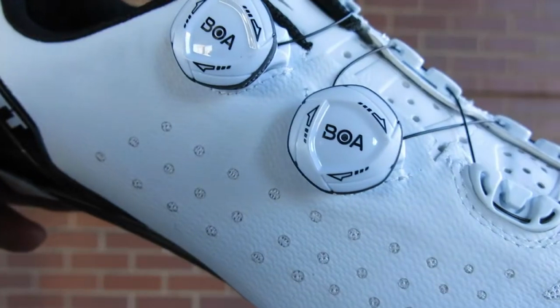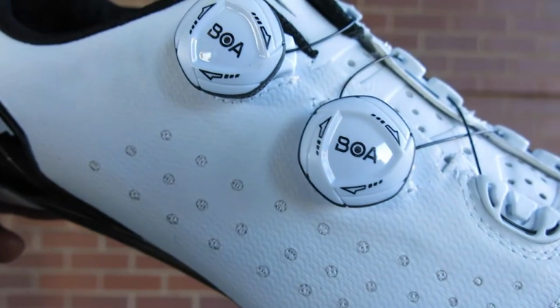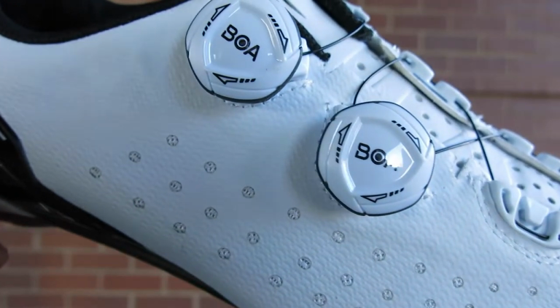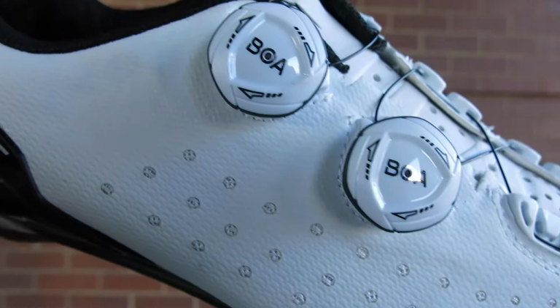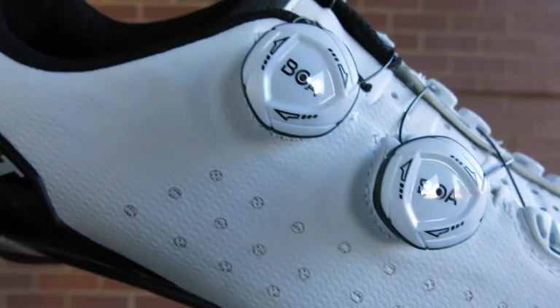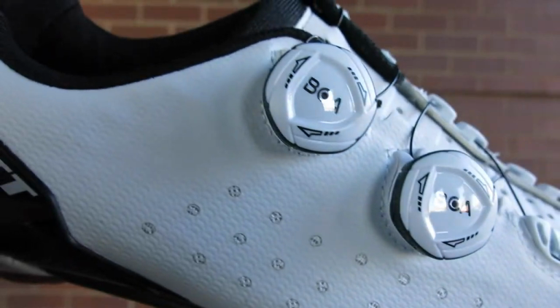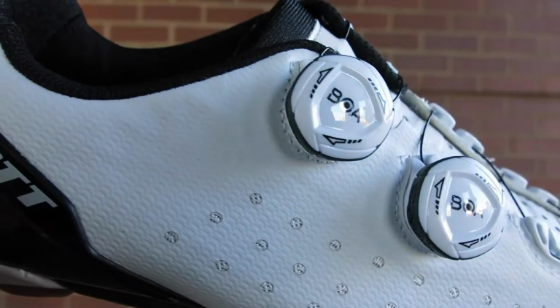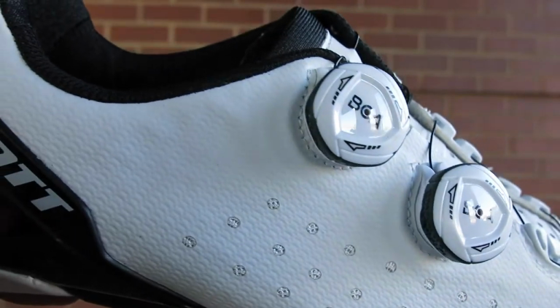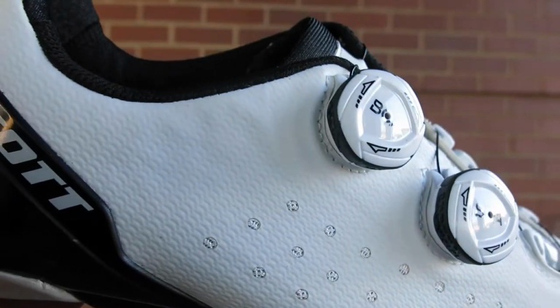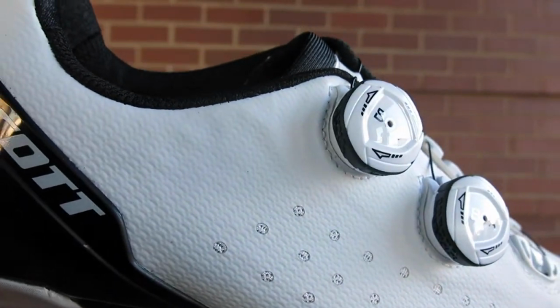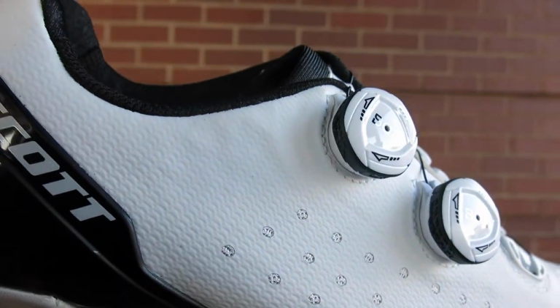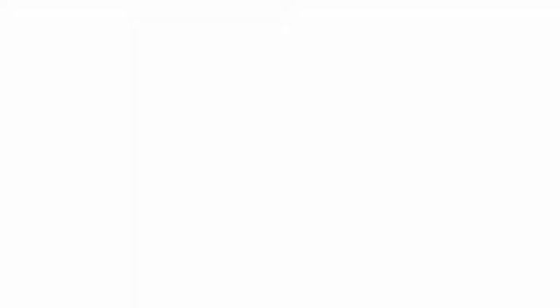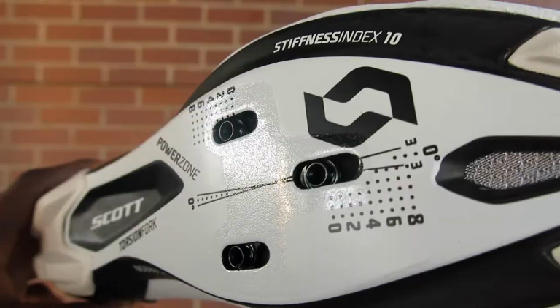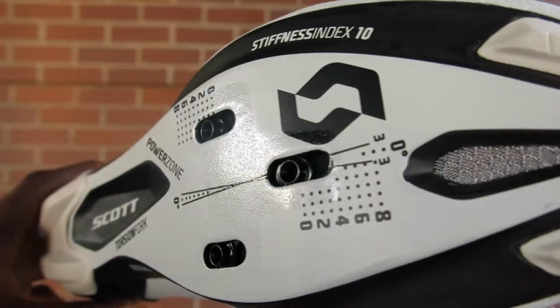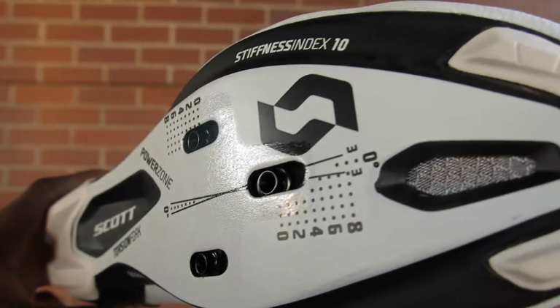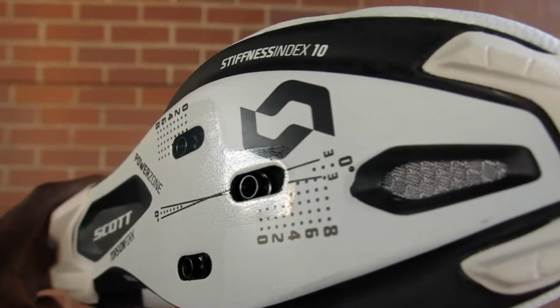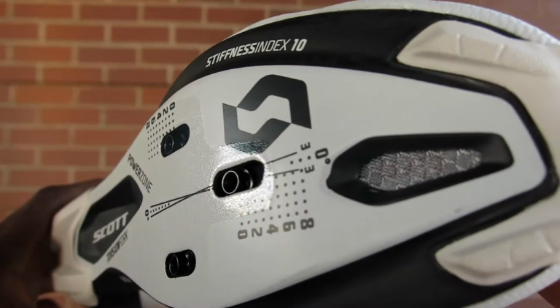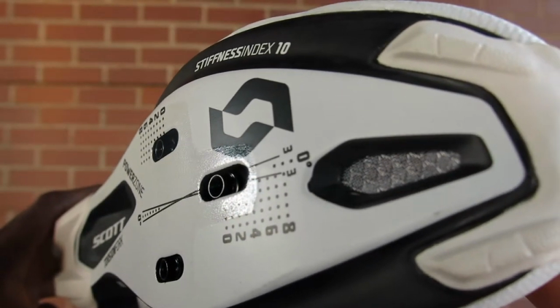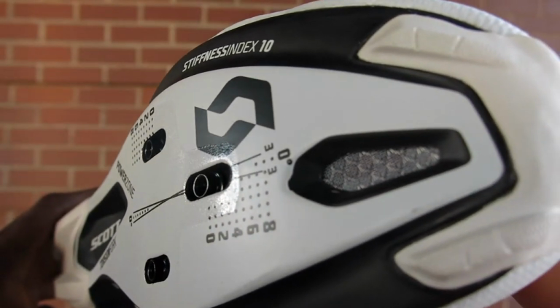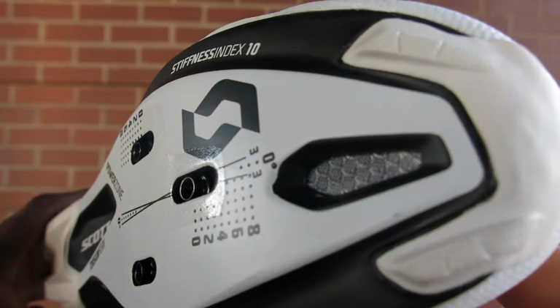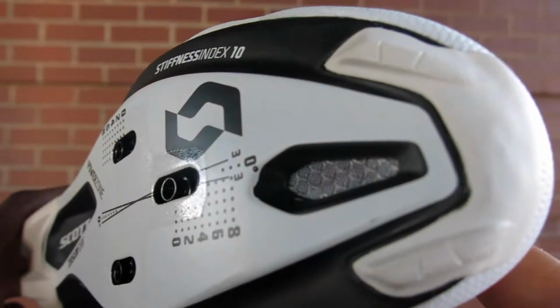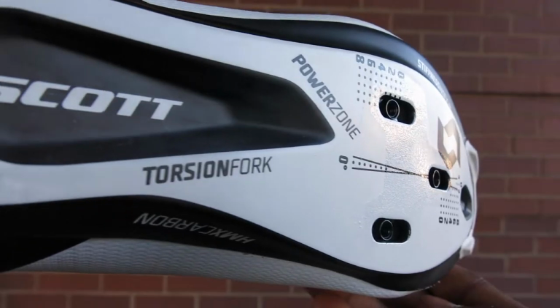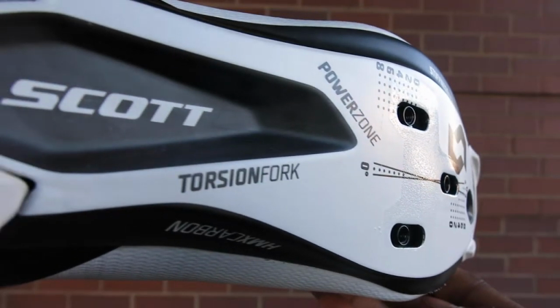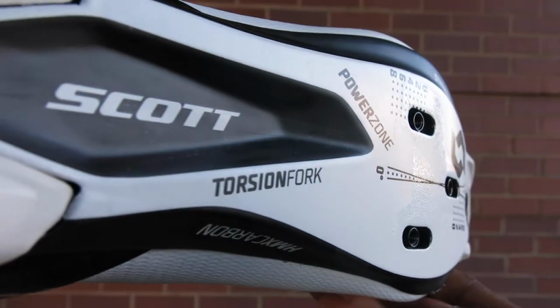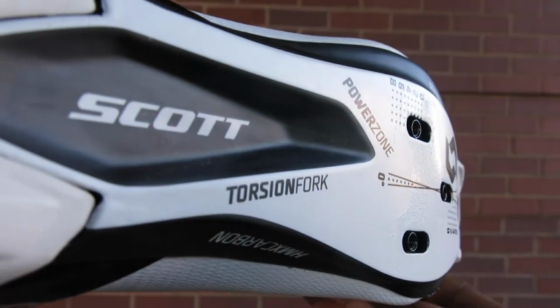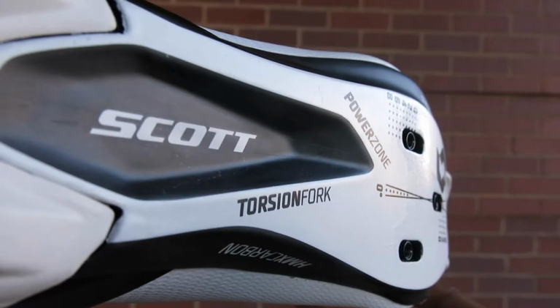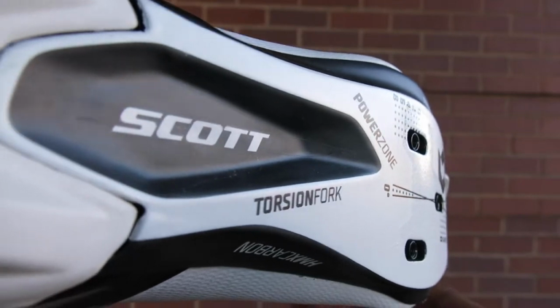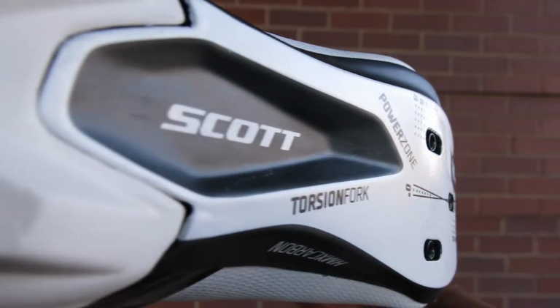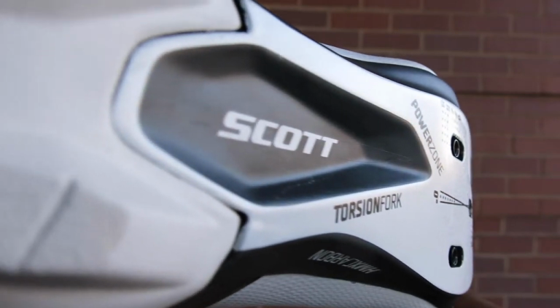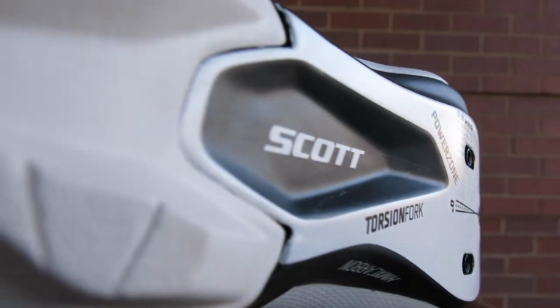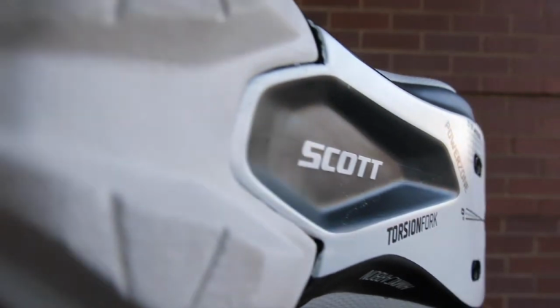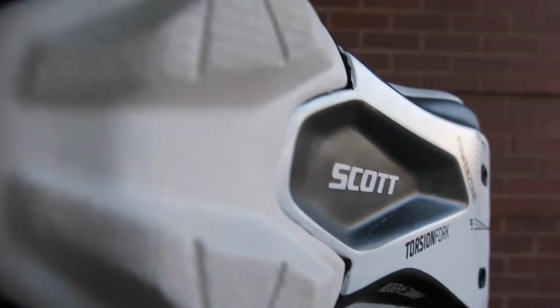Under the shoe is a full carbon composite sole with a stiffness index of 10, which will give you that maximum power transfer to the pedals.